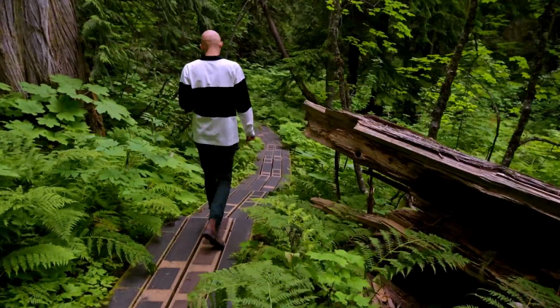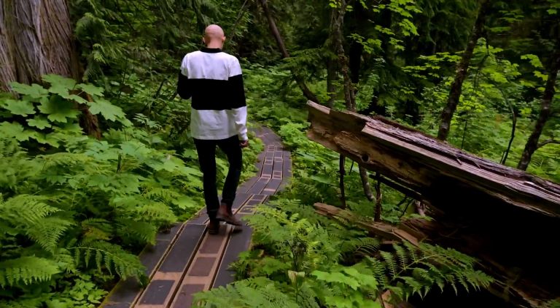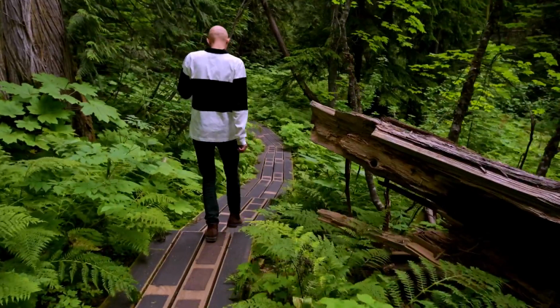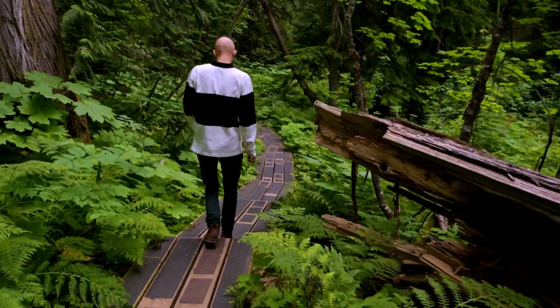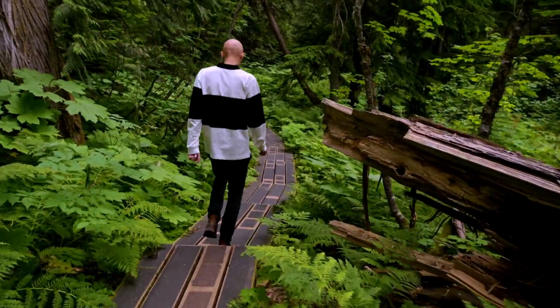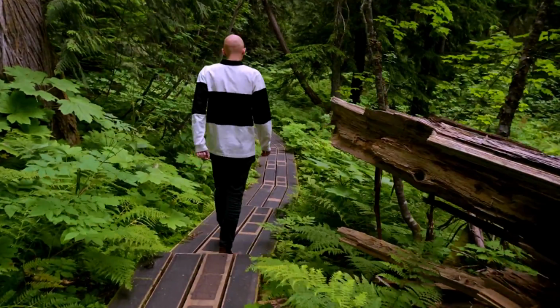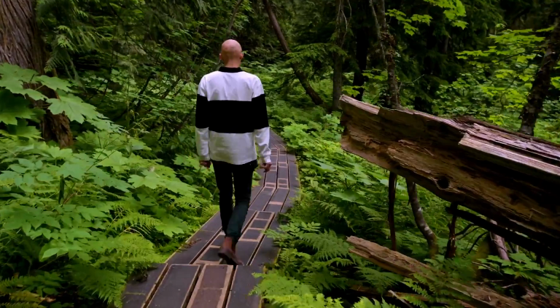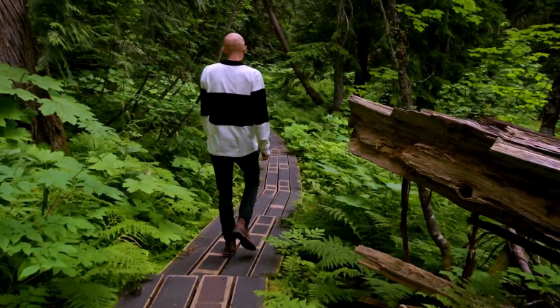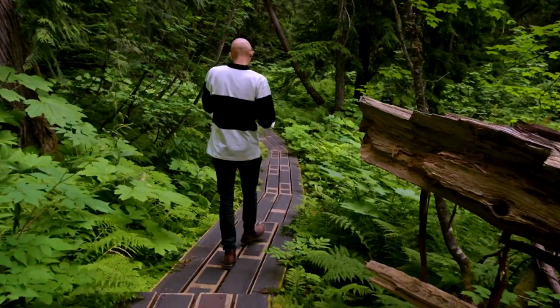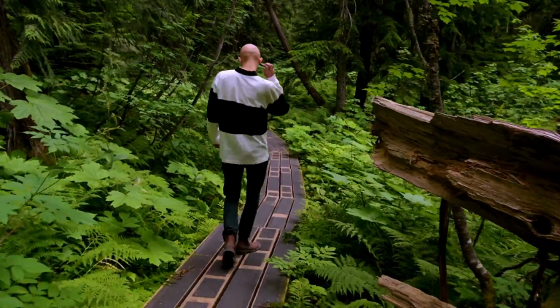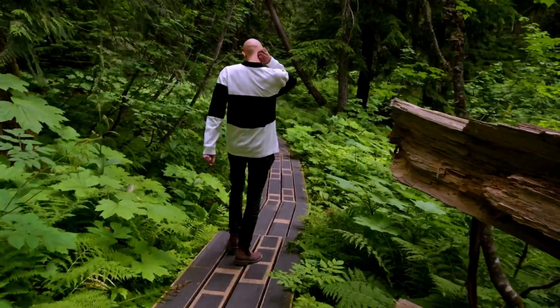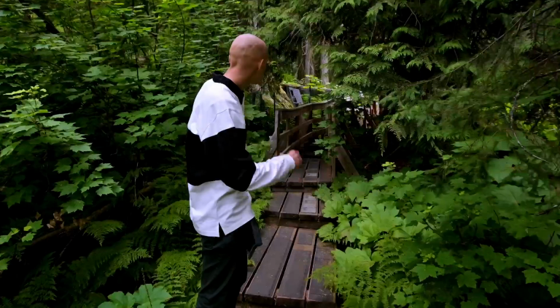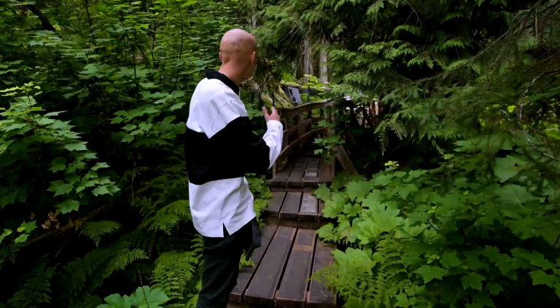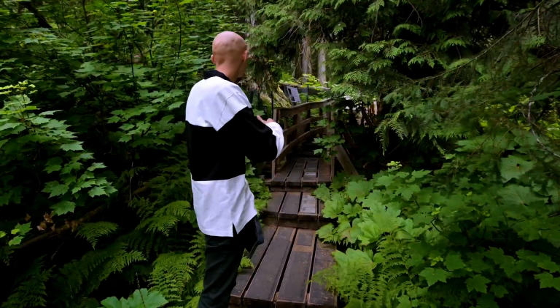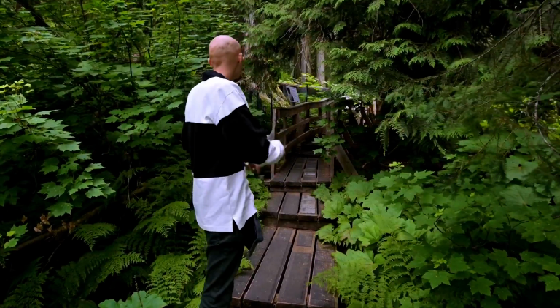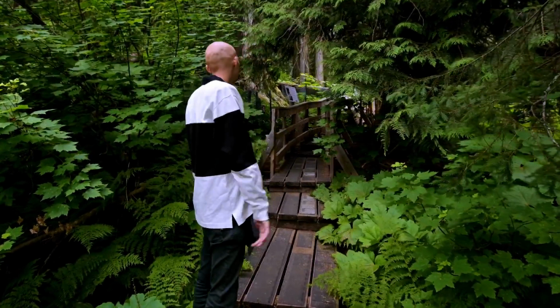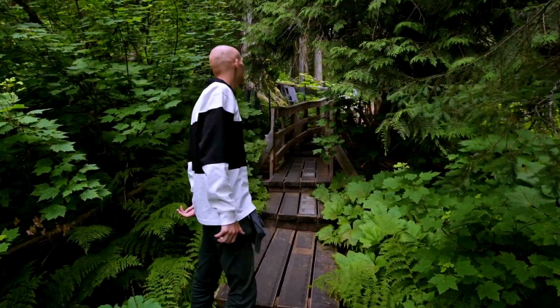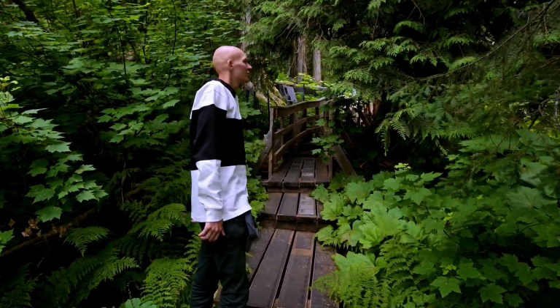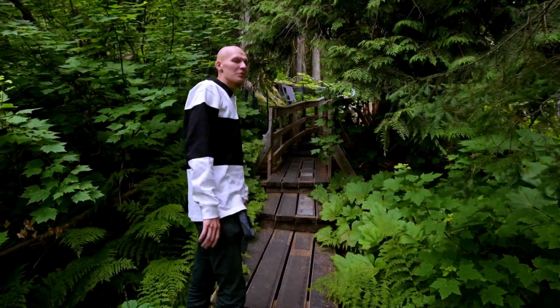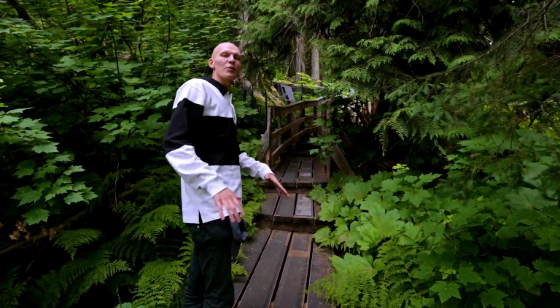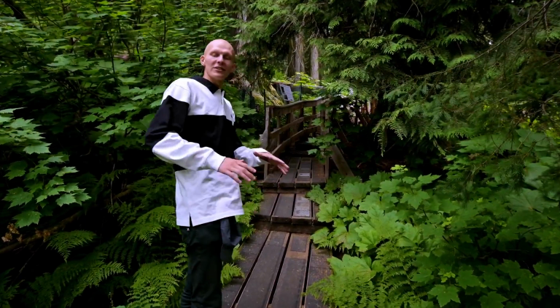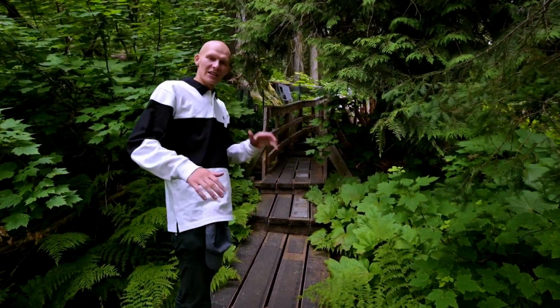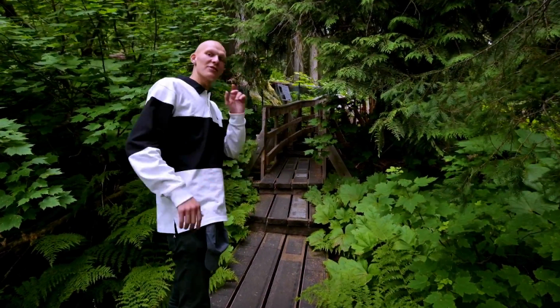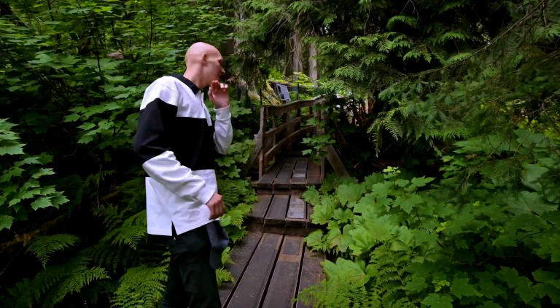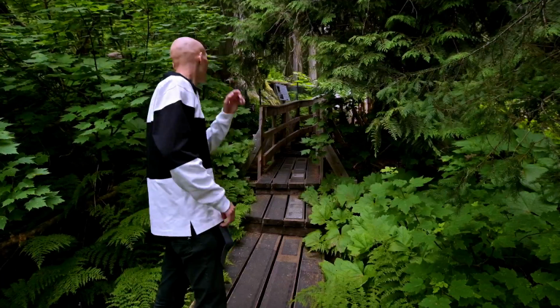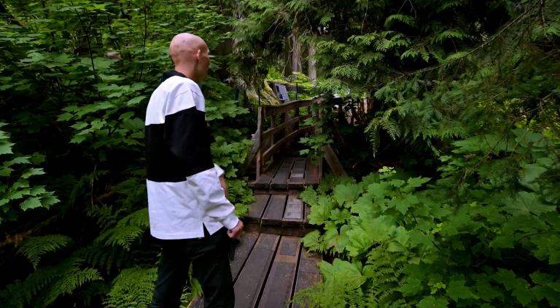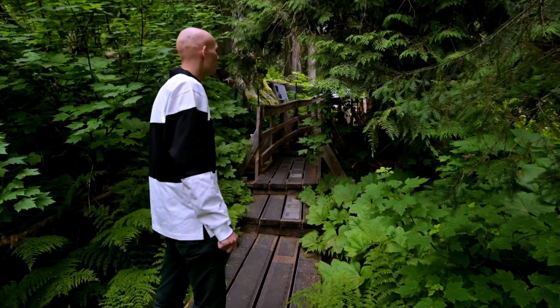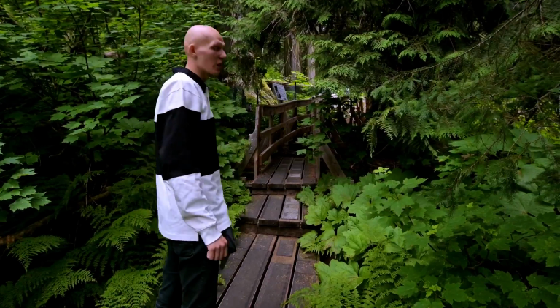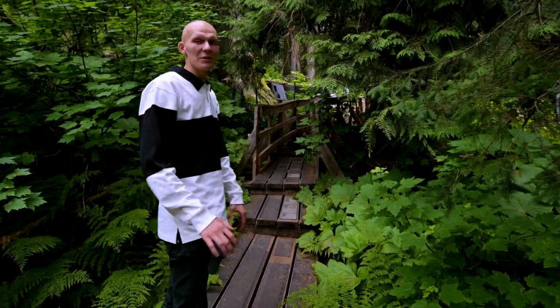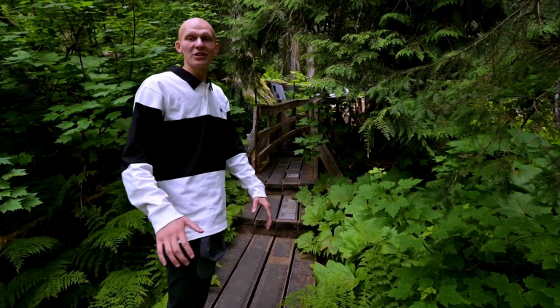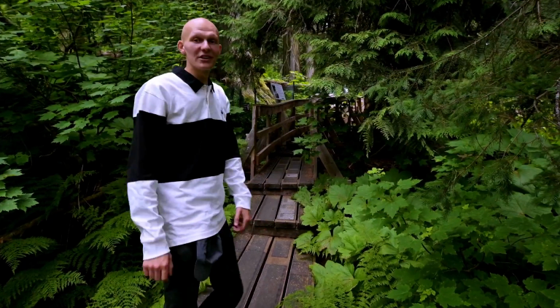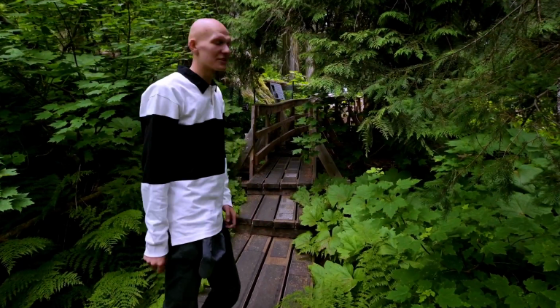I like the fact they've built all those tracks and the bridges so people can safely walk here without damaging the nature.